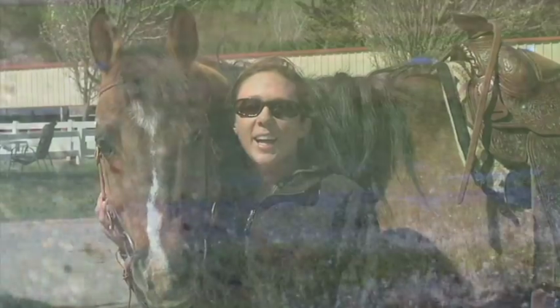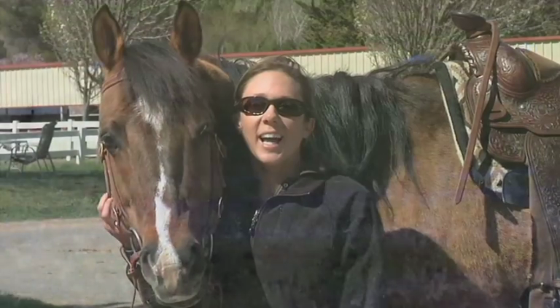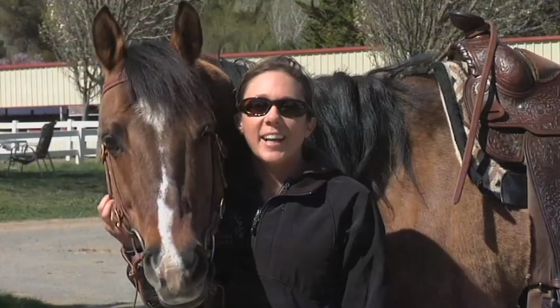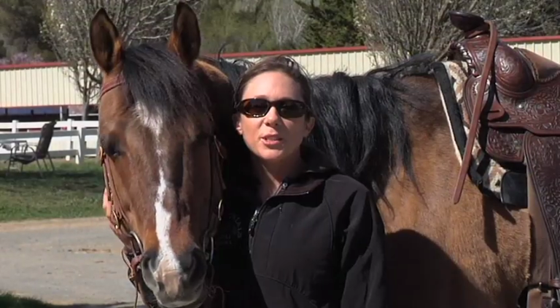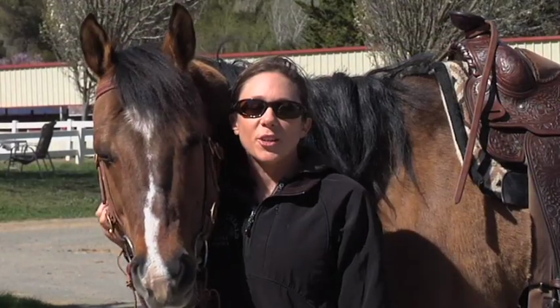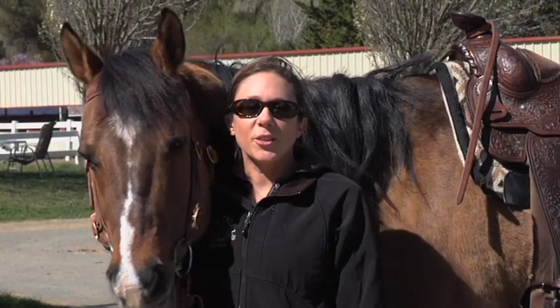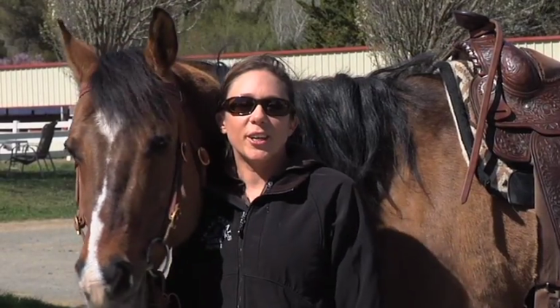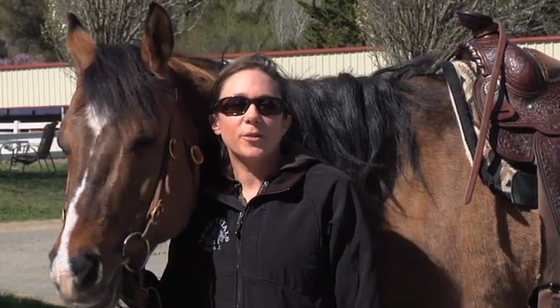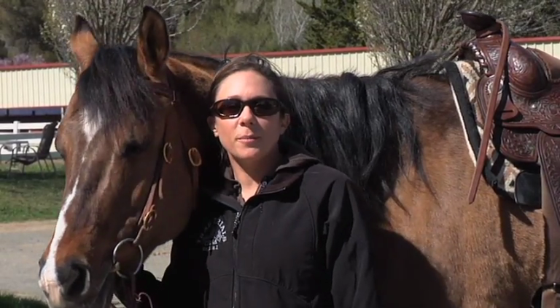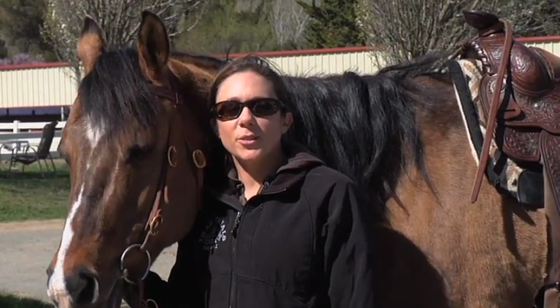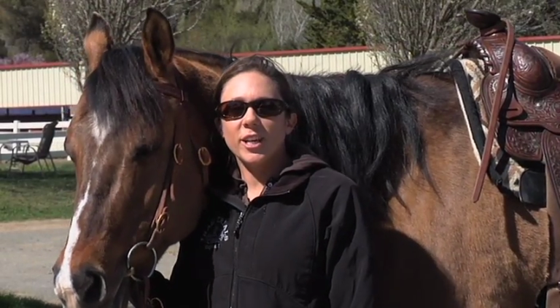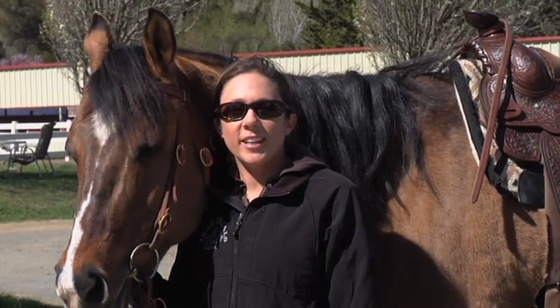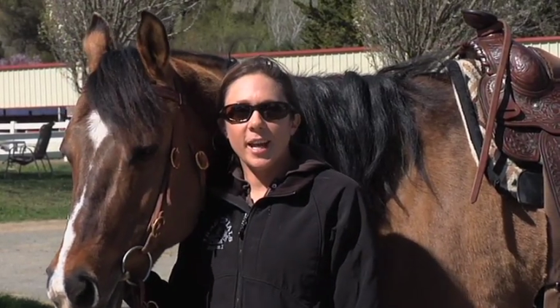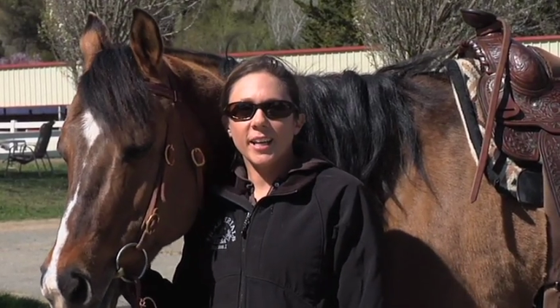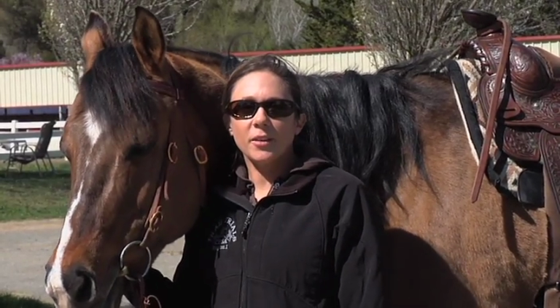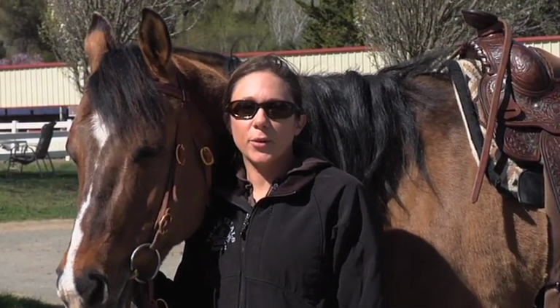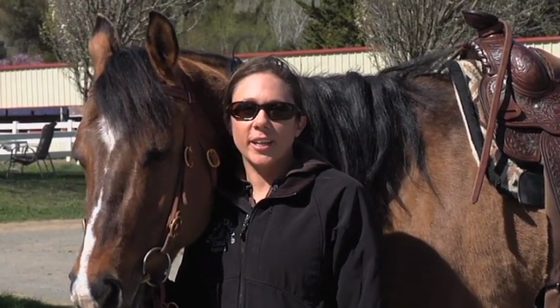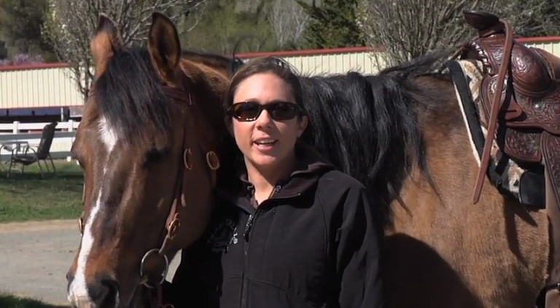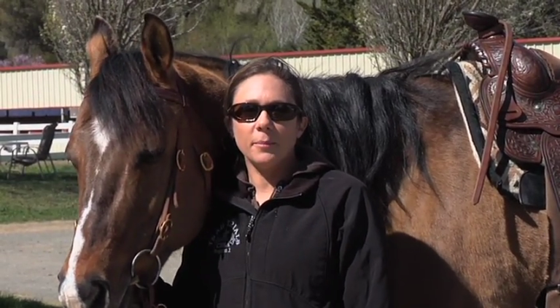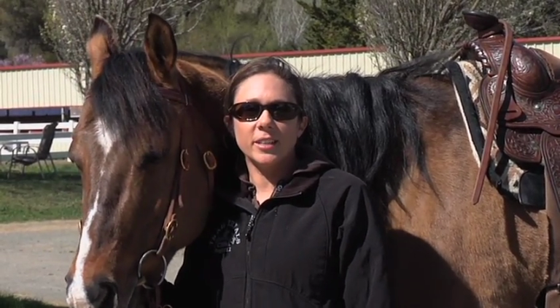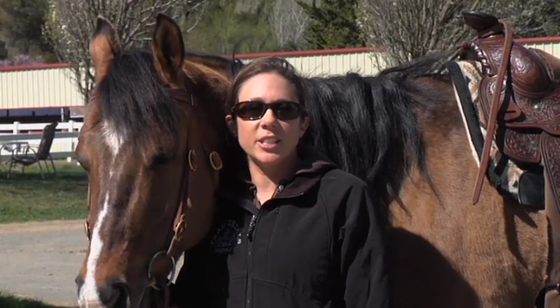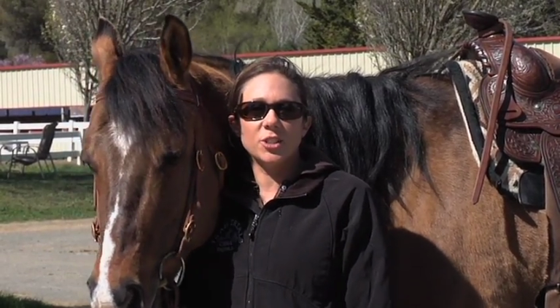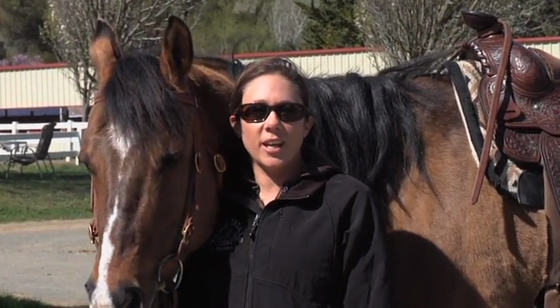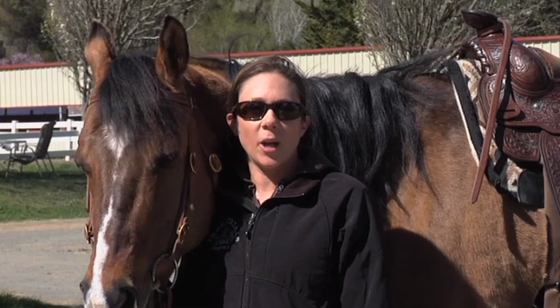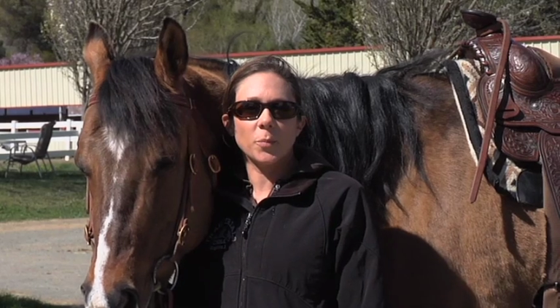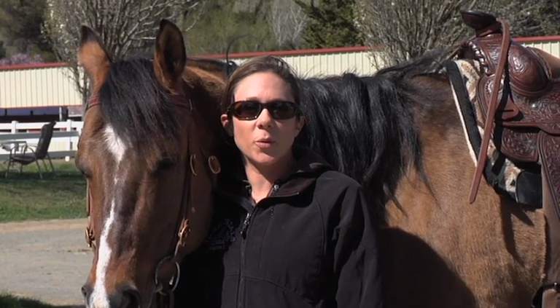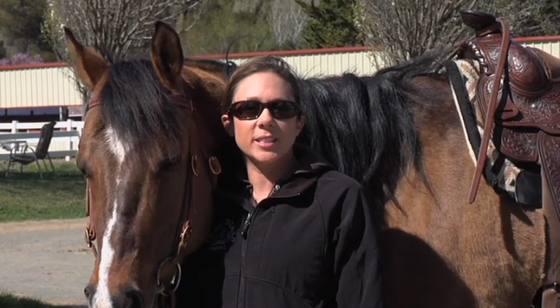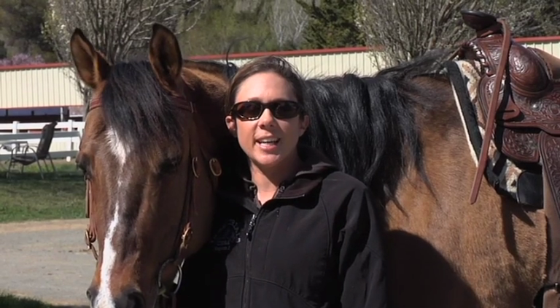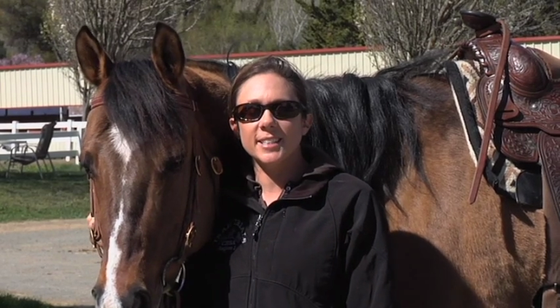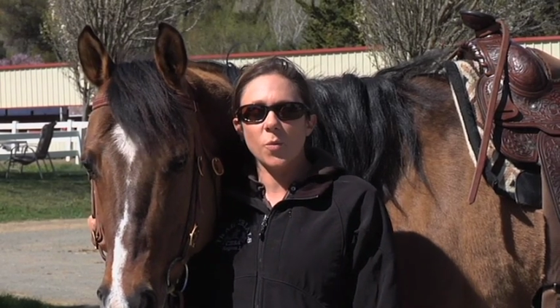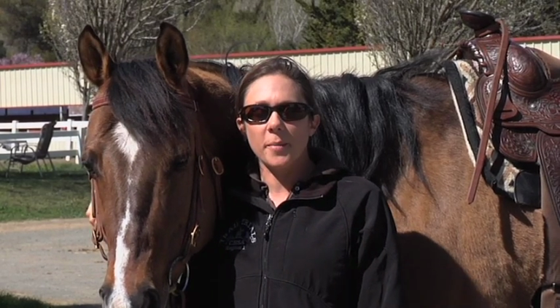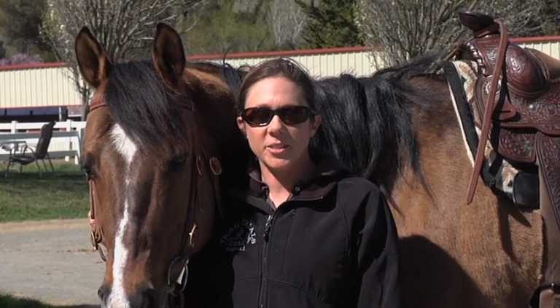Hi, I'm Michelle Tirico from MQ Training in Napa, California, and I'm here to teach you how to help your horse stand still while mounting.